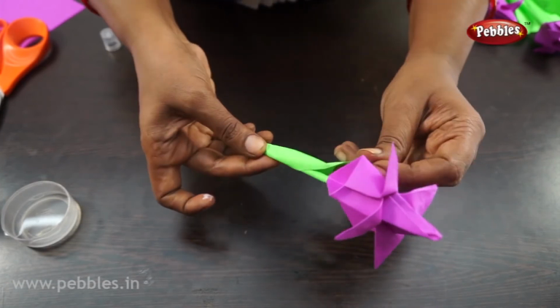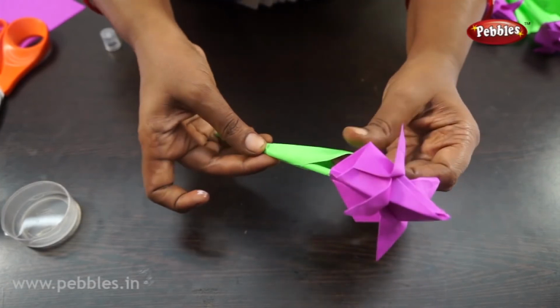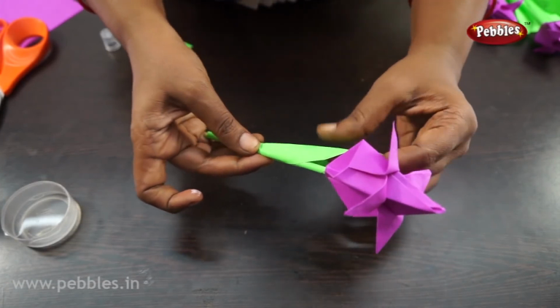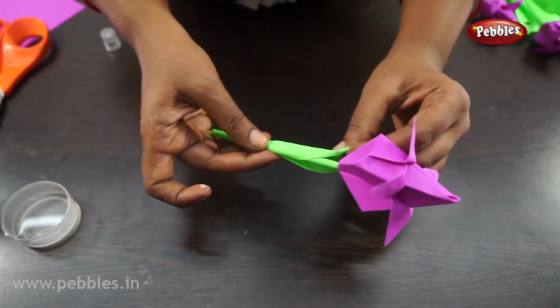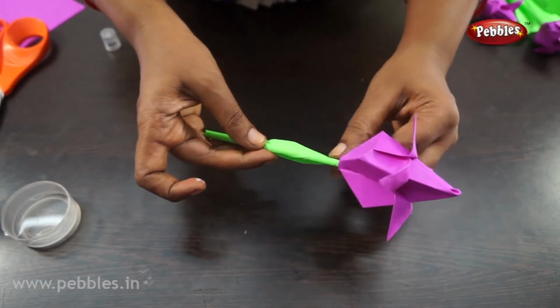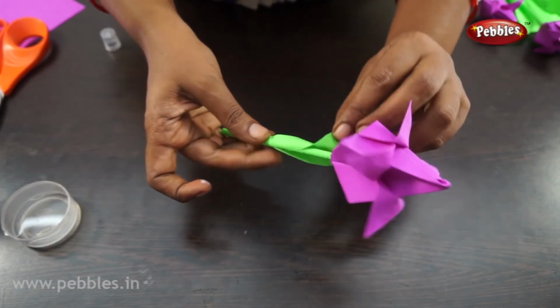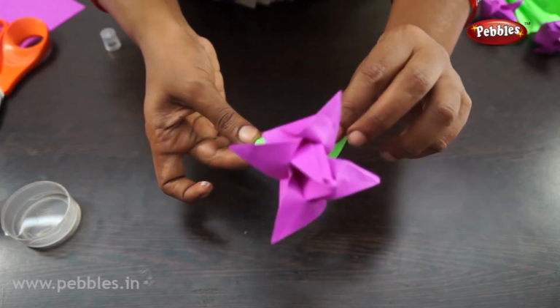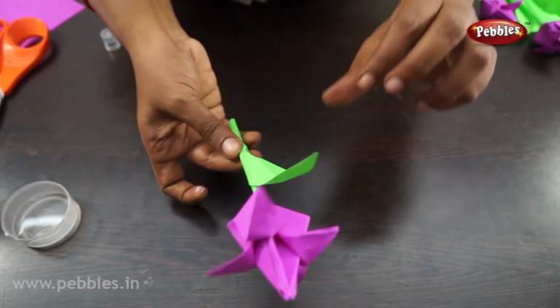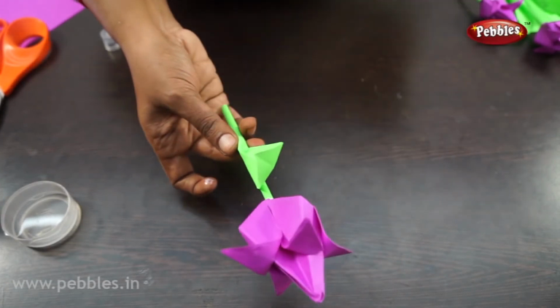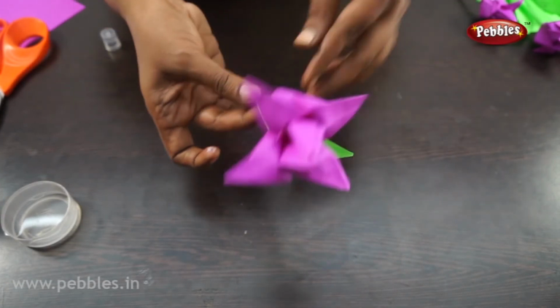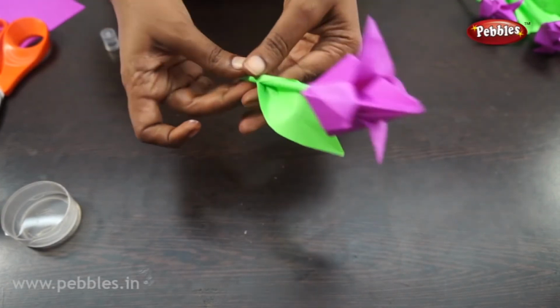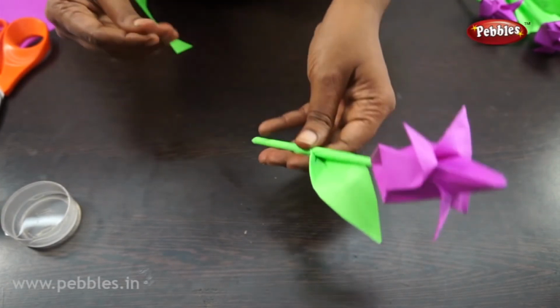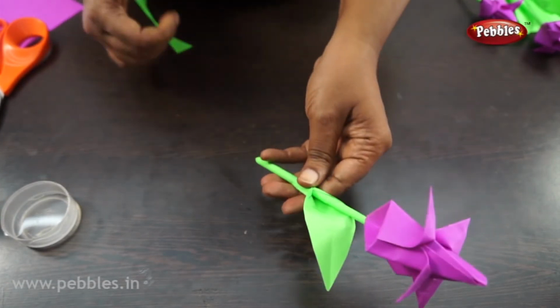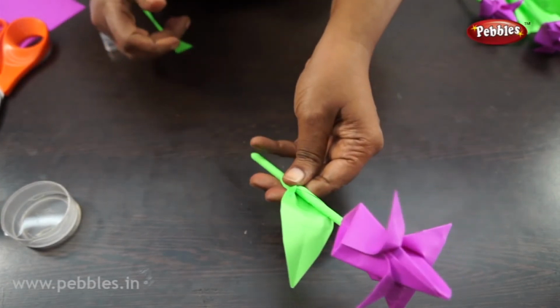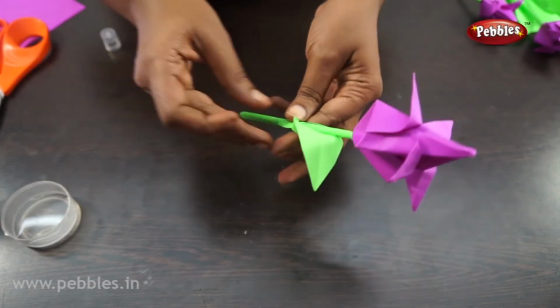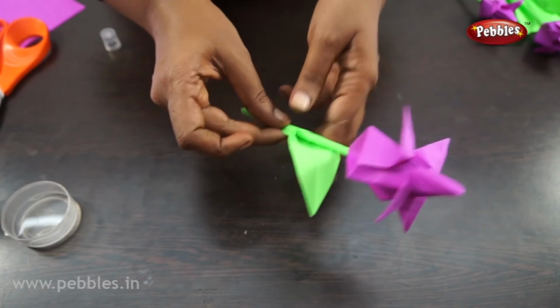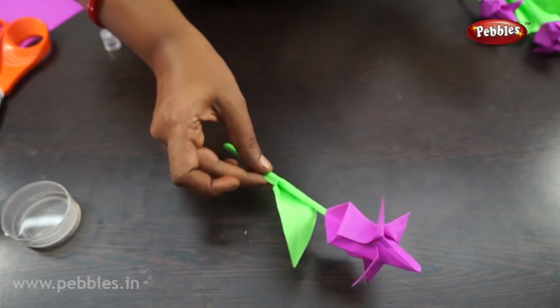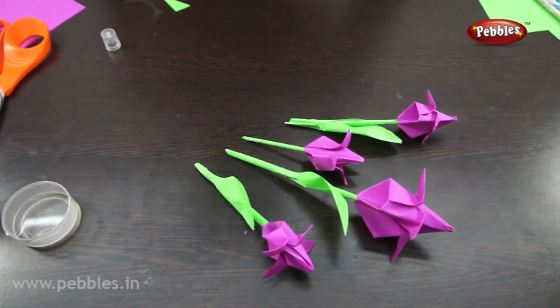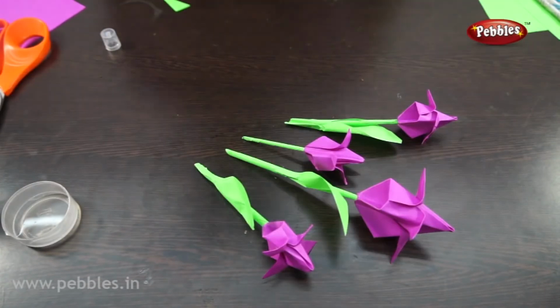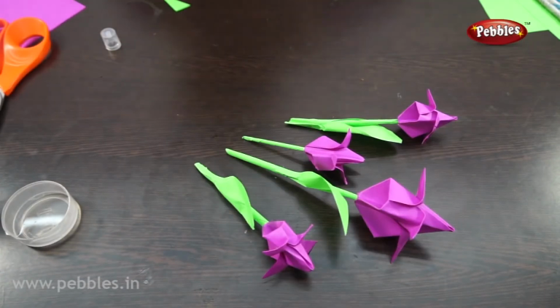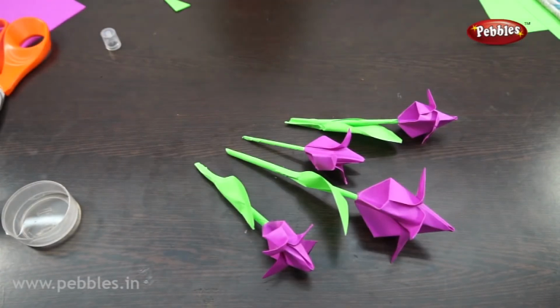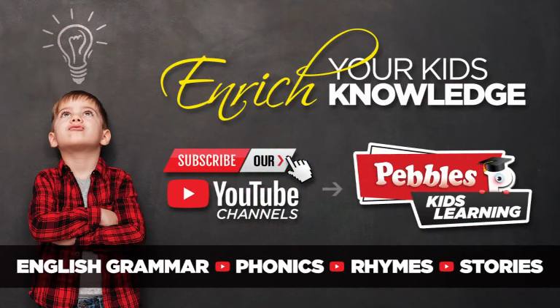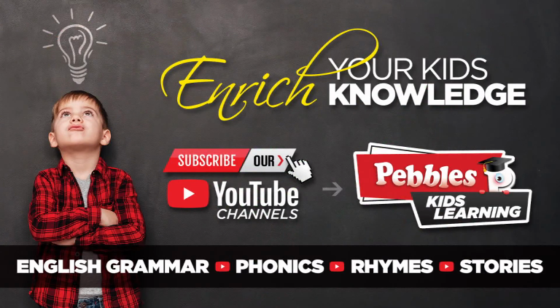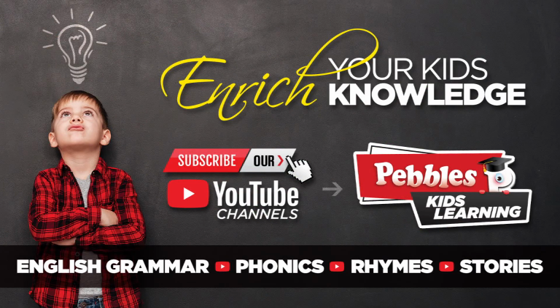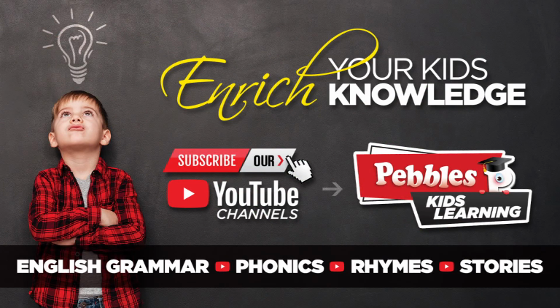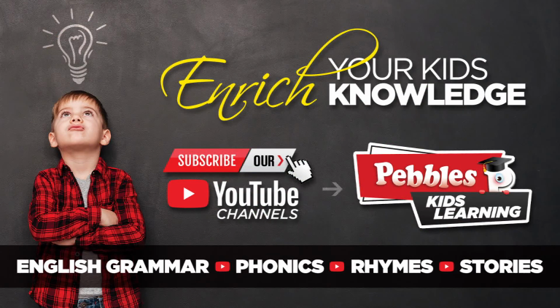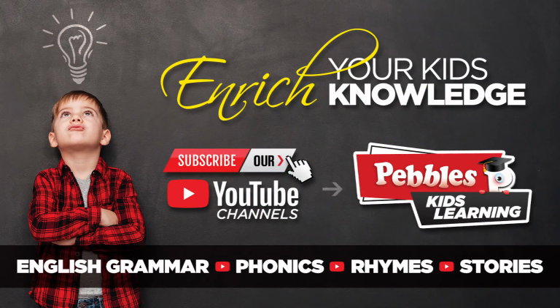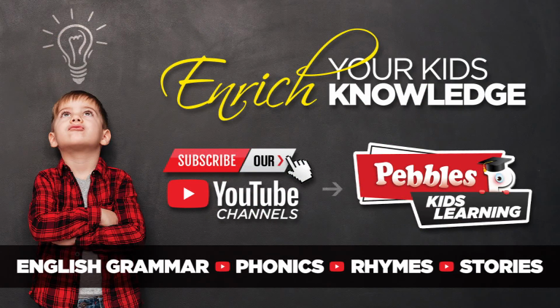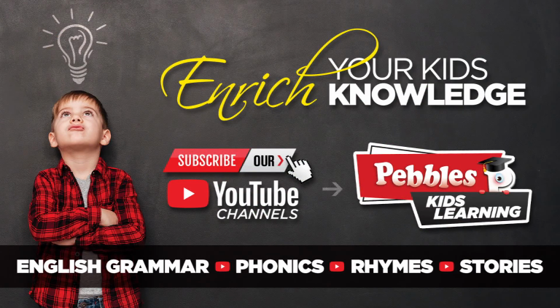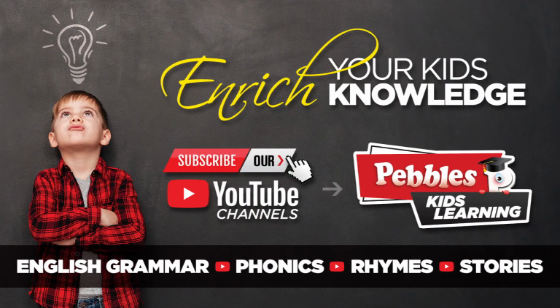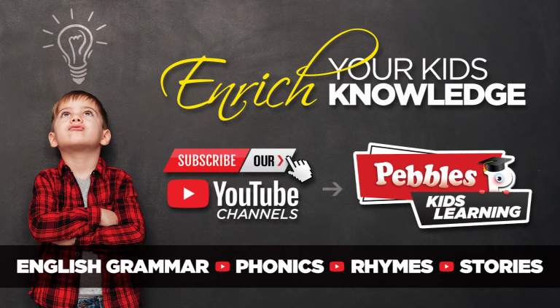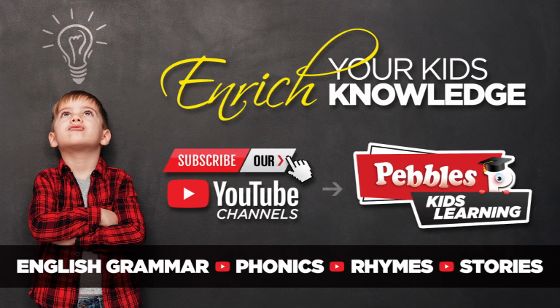Stick the leaf shape to the bottom. If the top is open, you can also fold it in the middle.